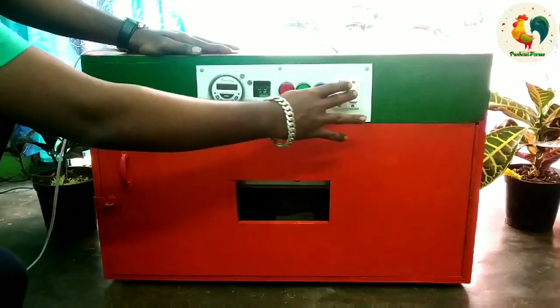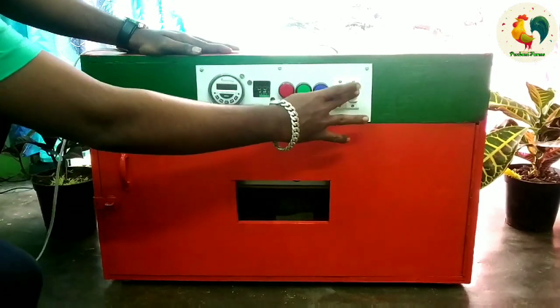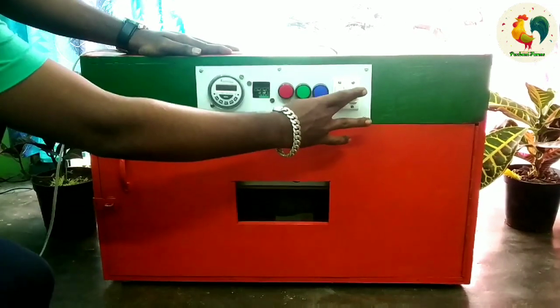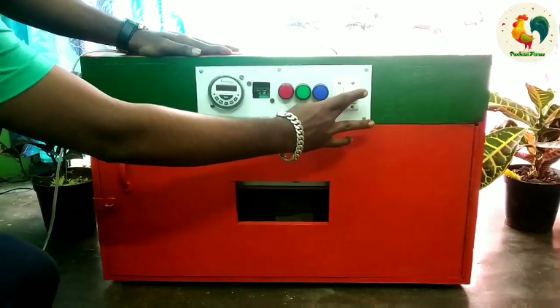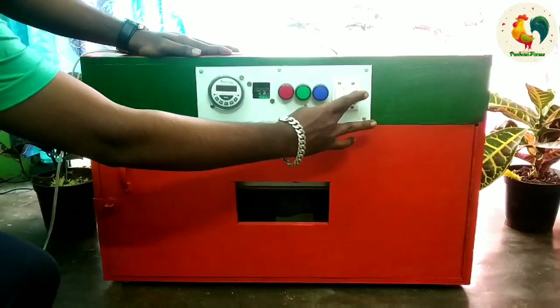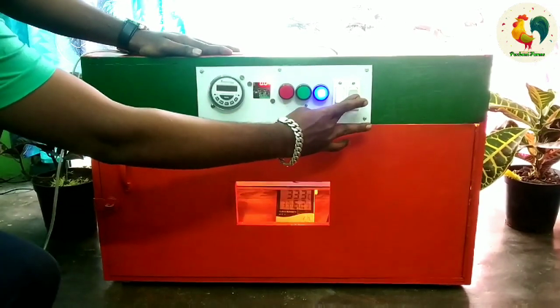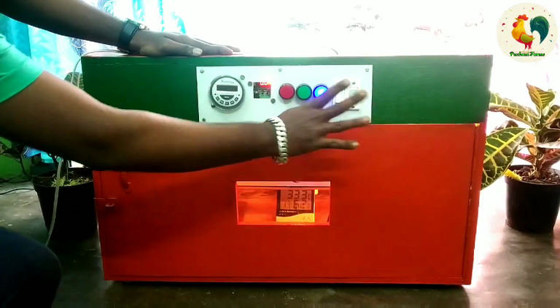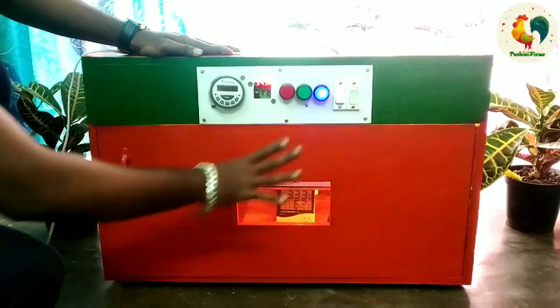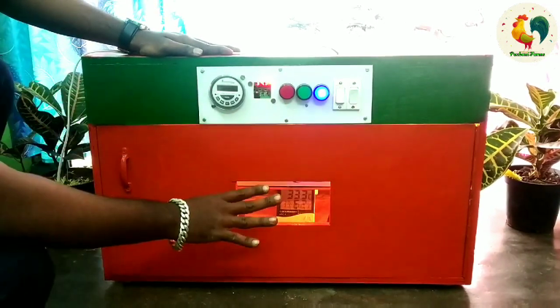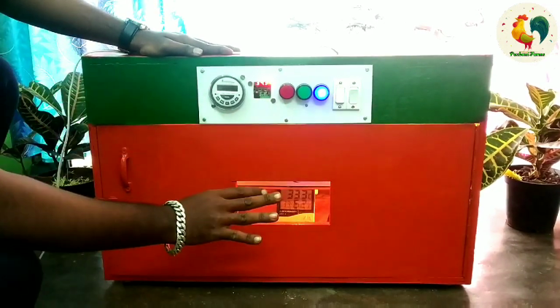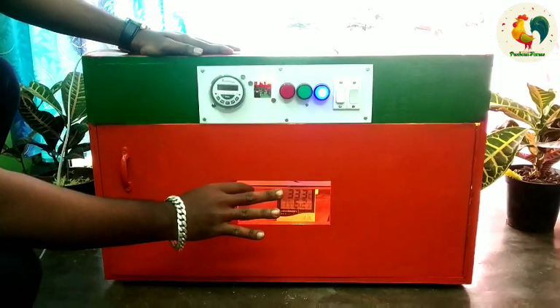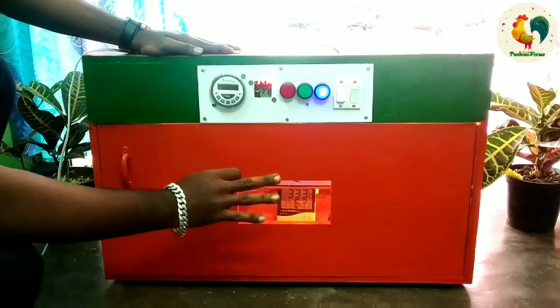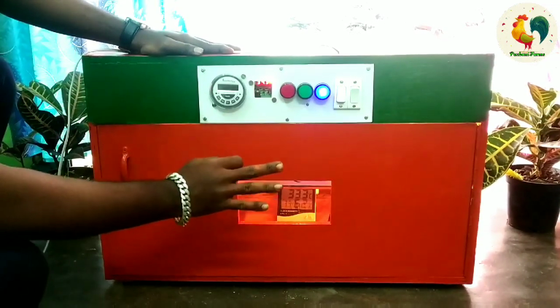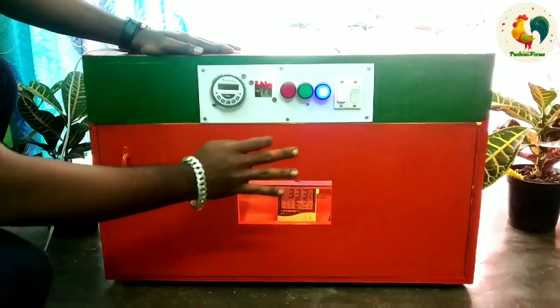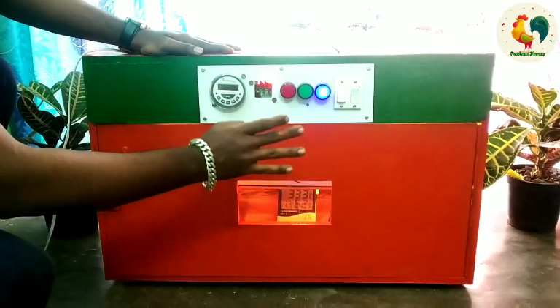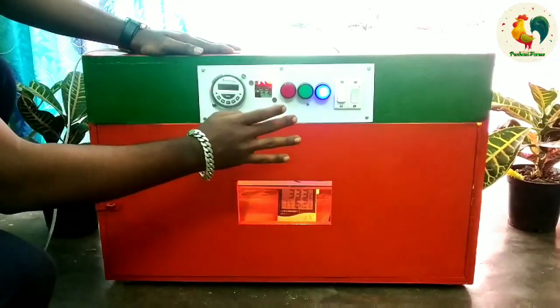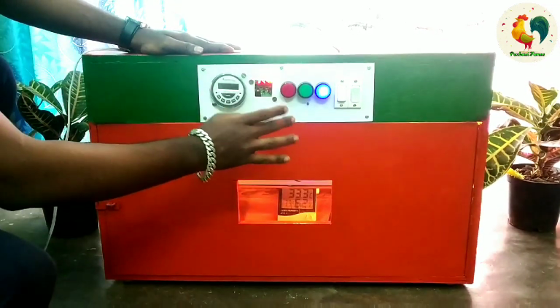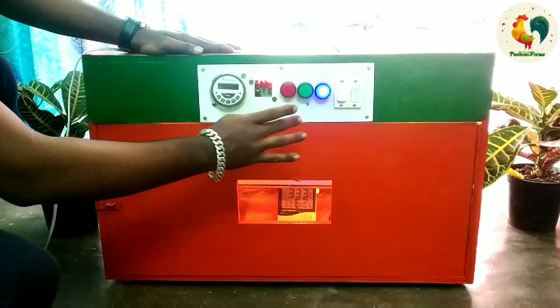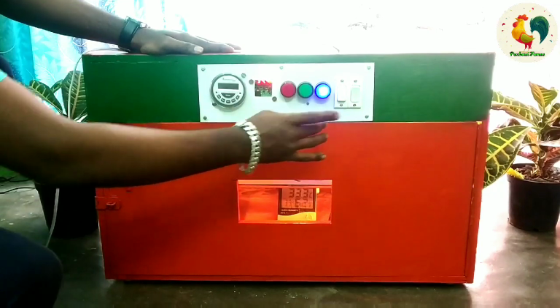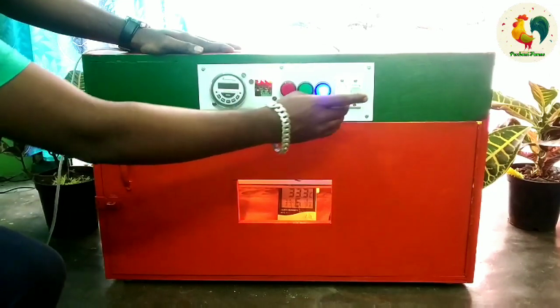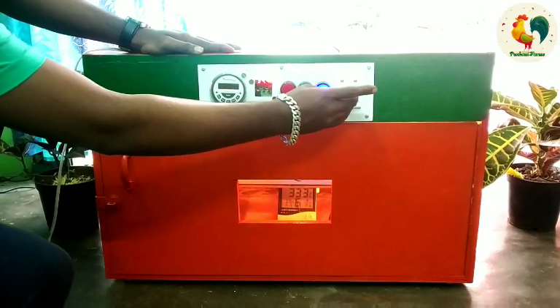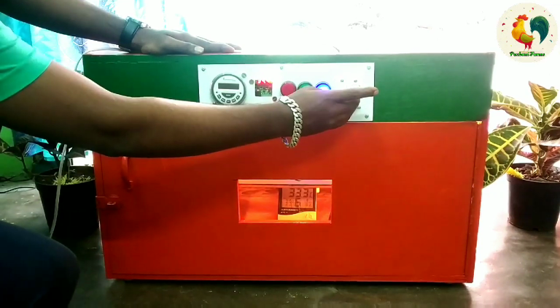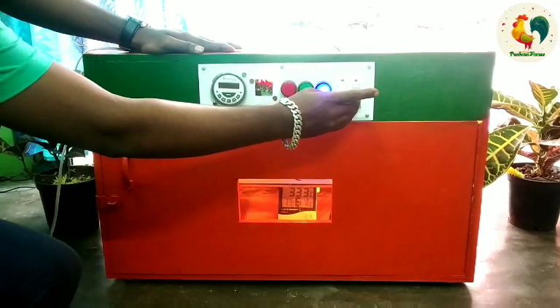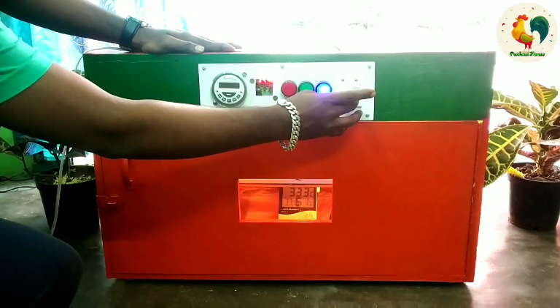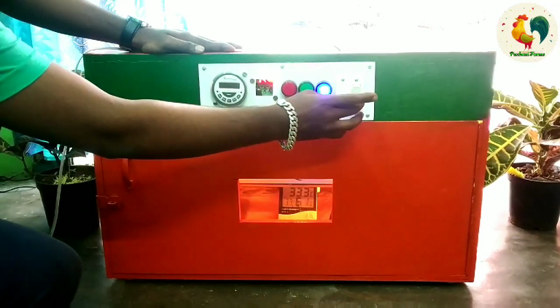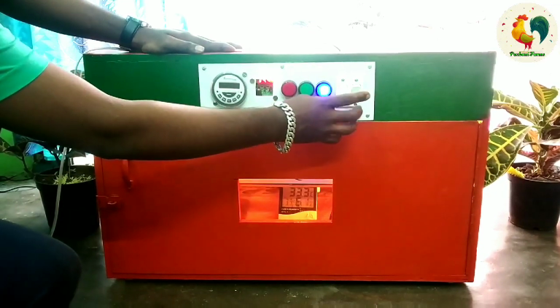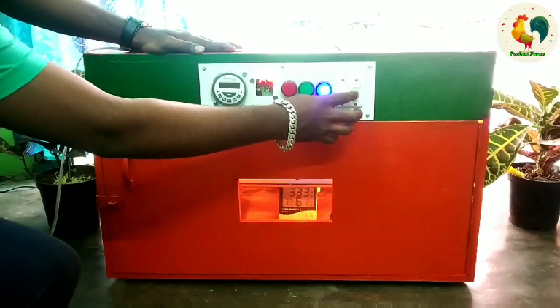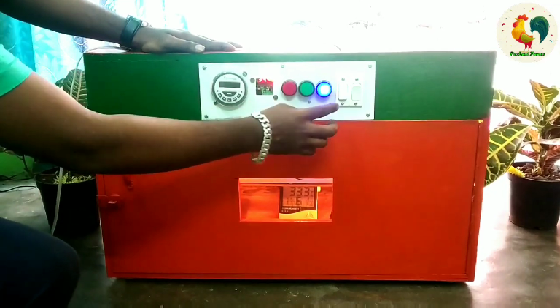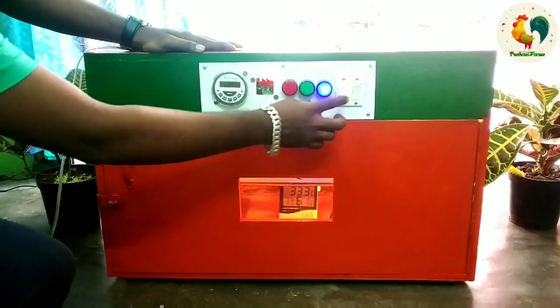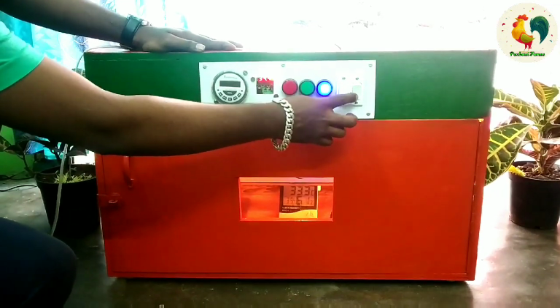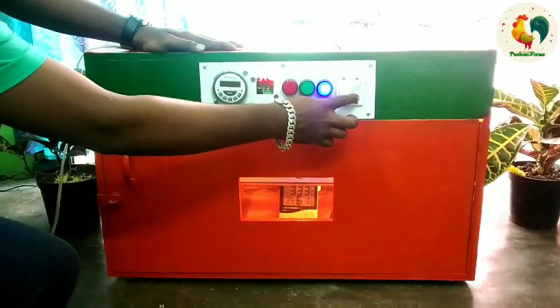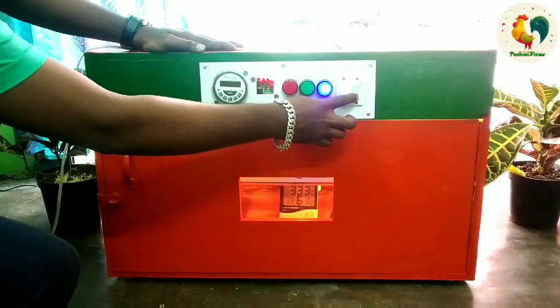This is the main button. You can start with the main button.